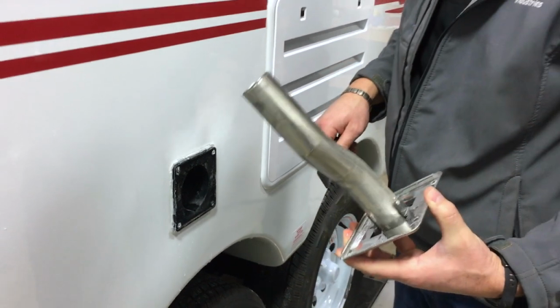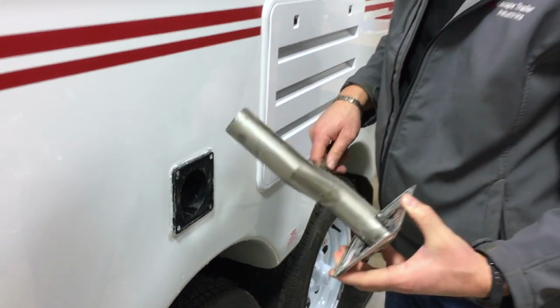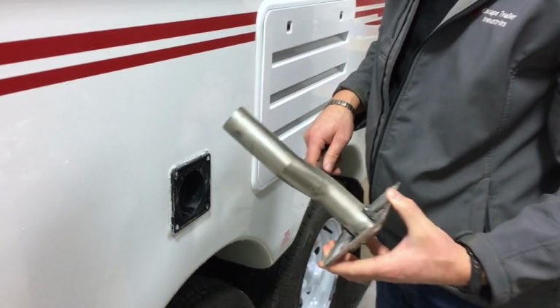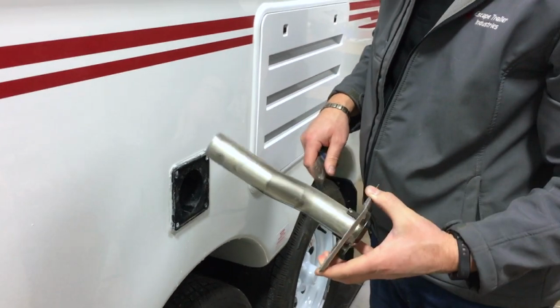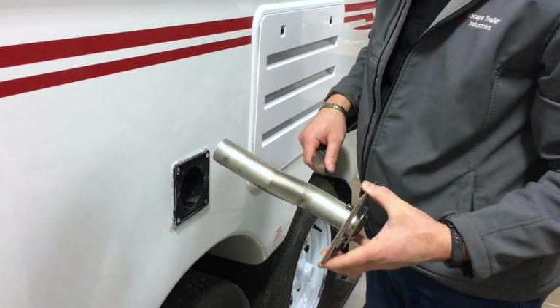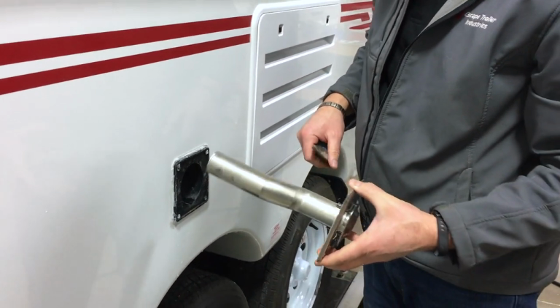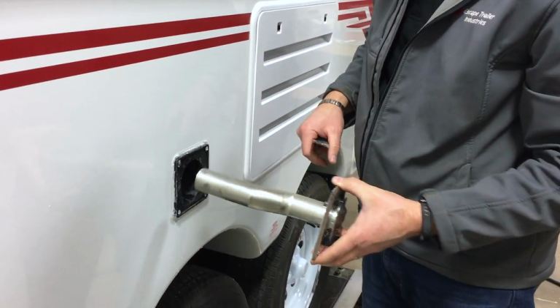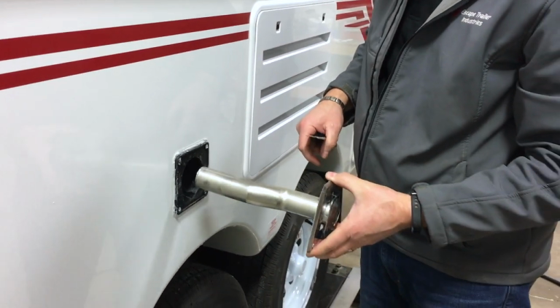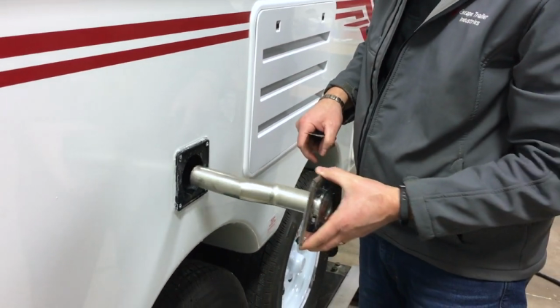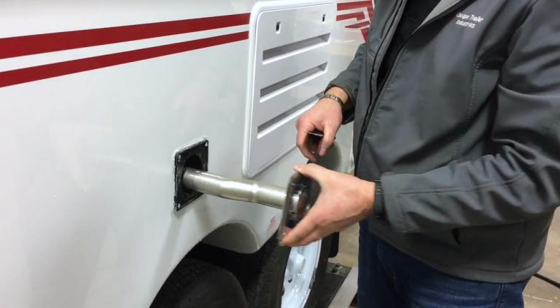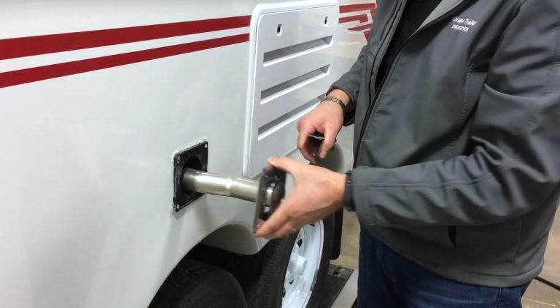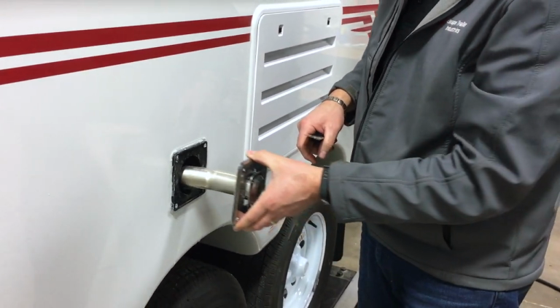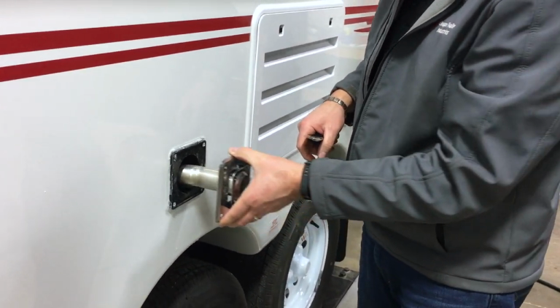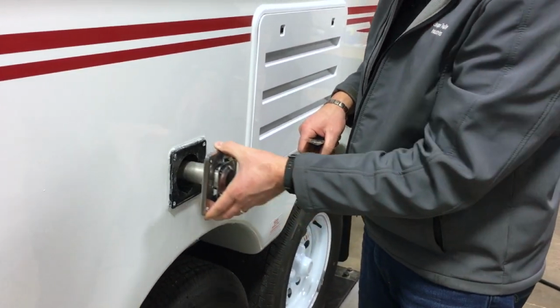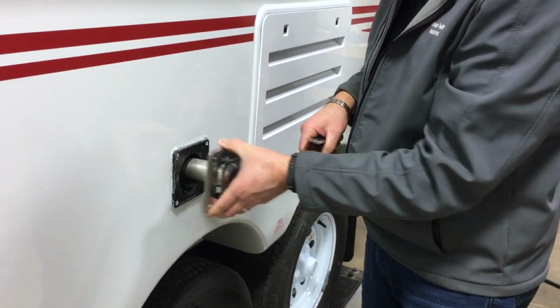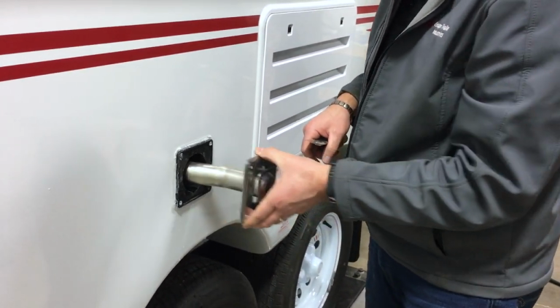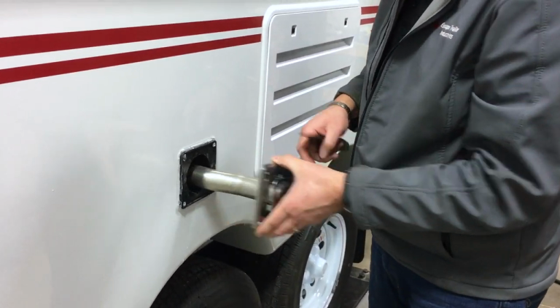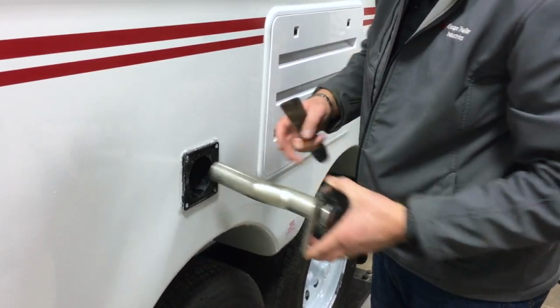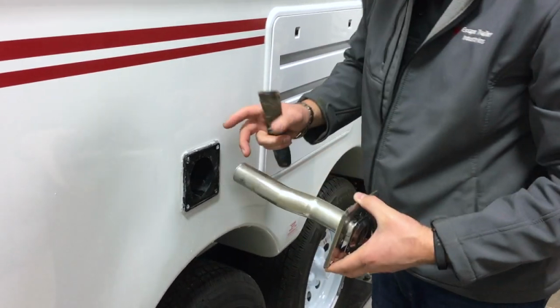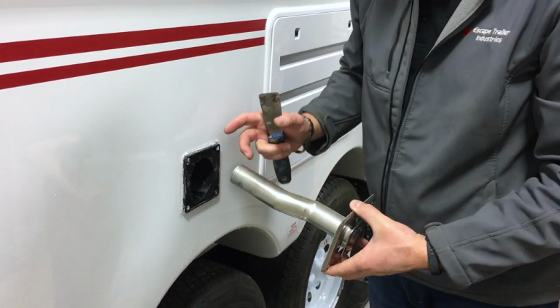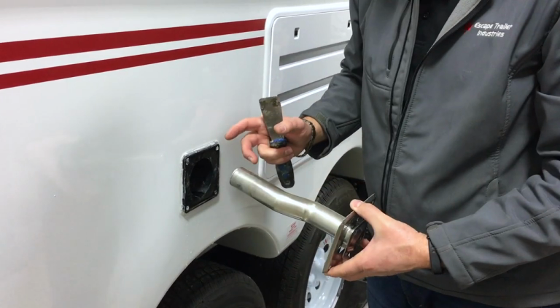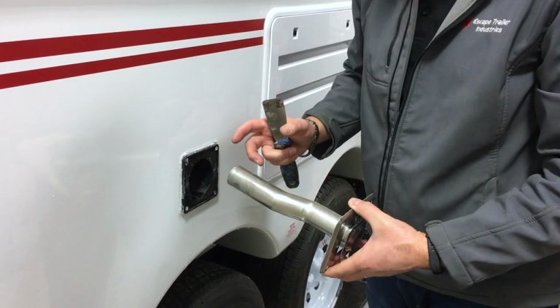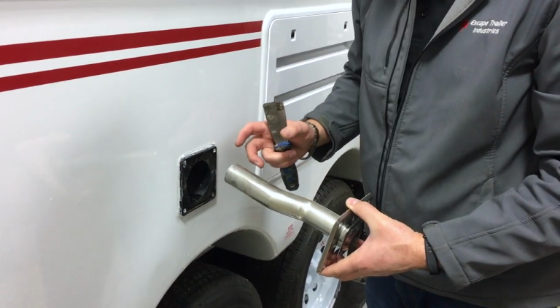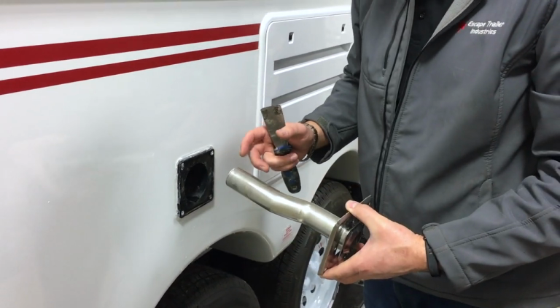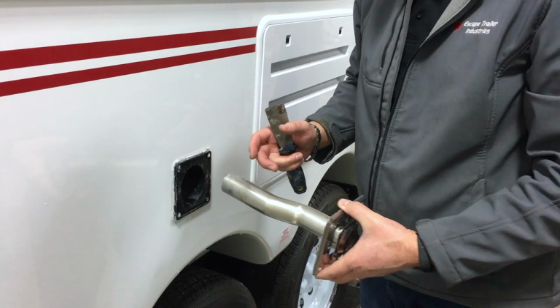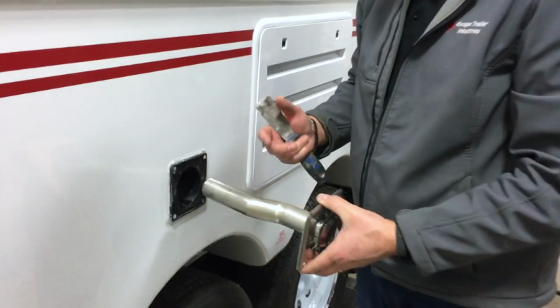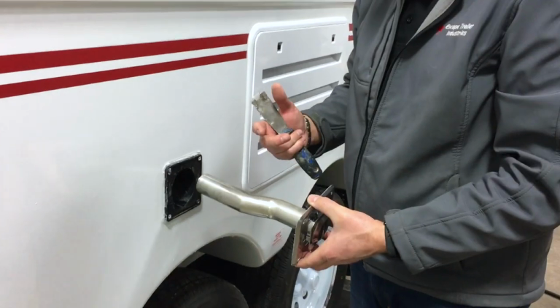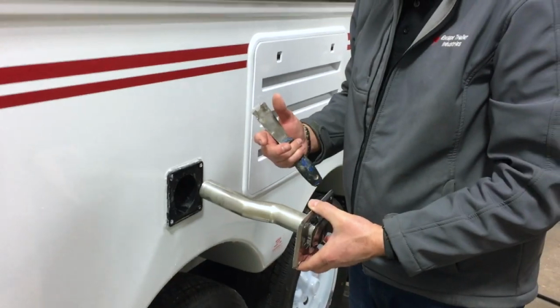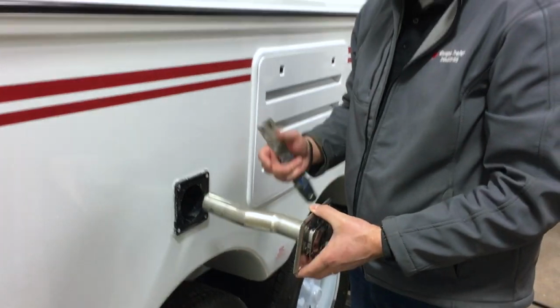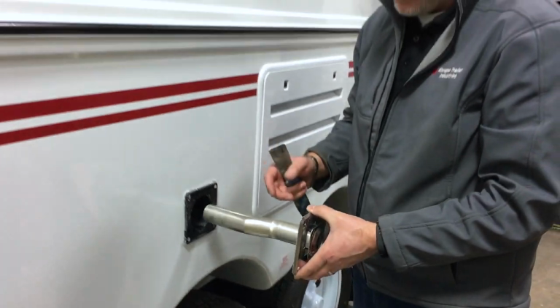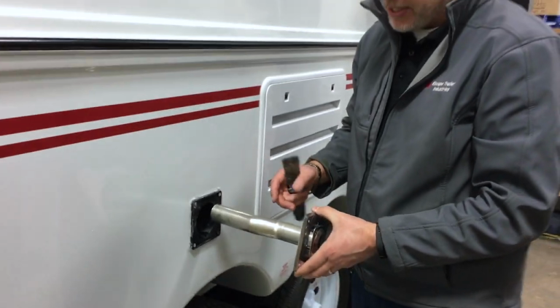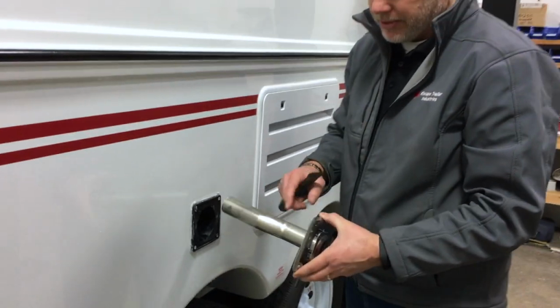So the exhaust comes out. I've already pulled the furnace out, so the exhaust comes out.